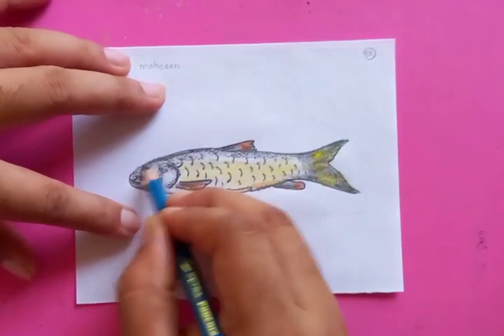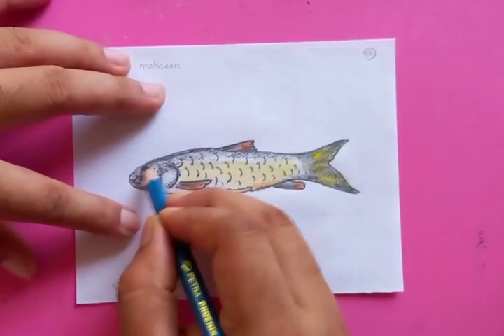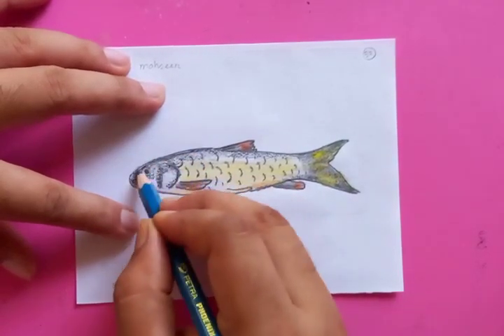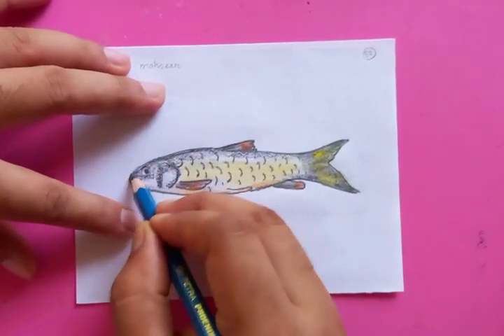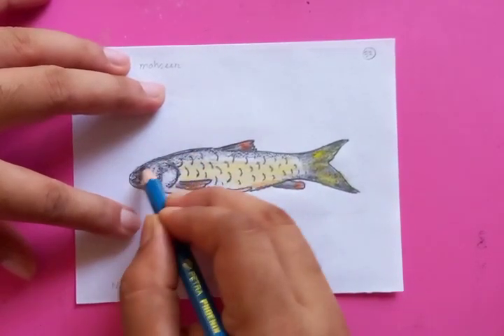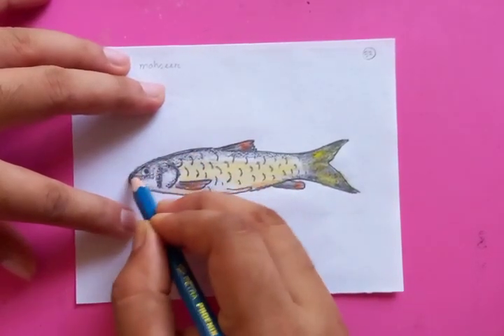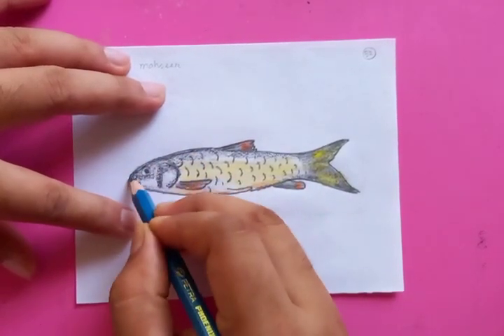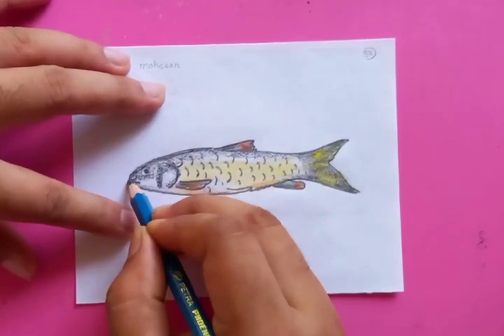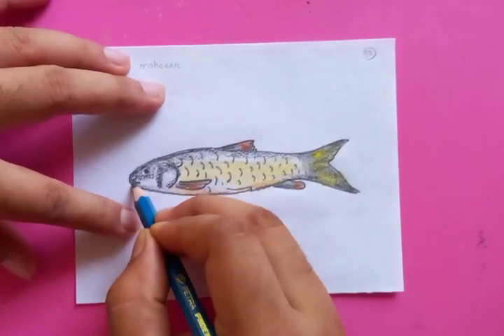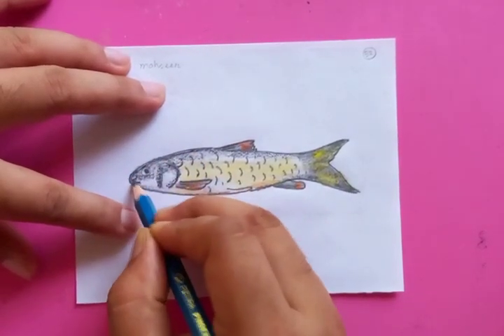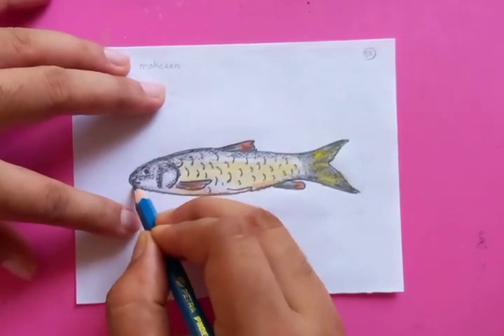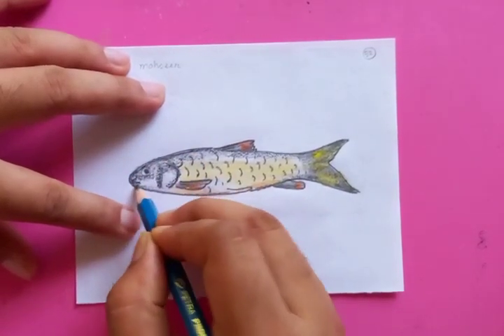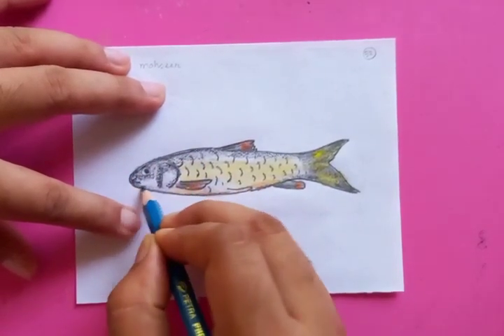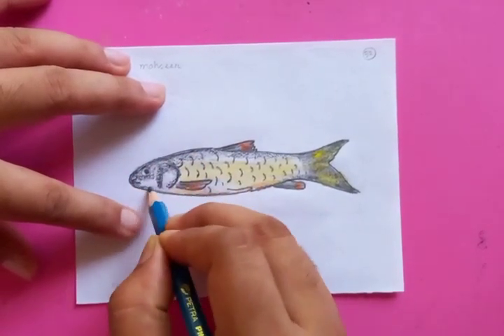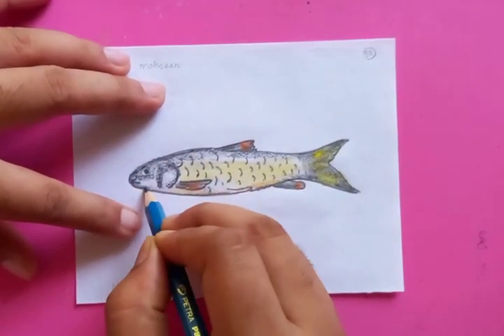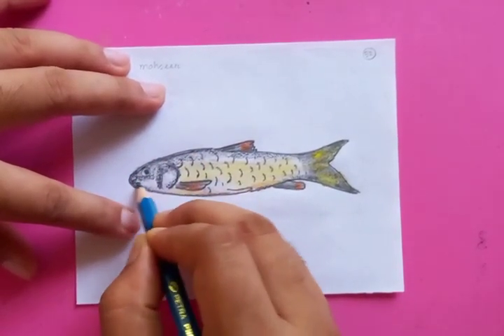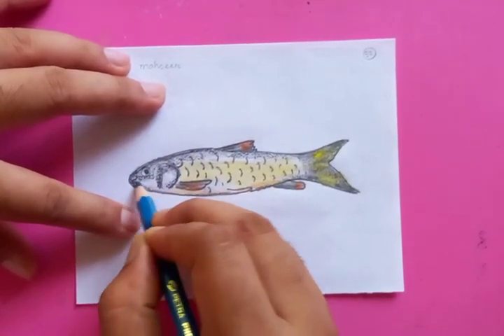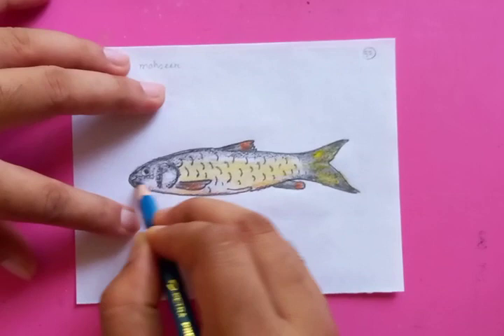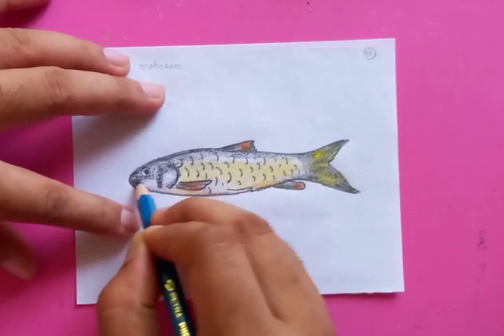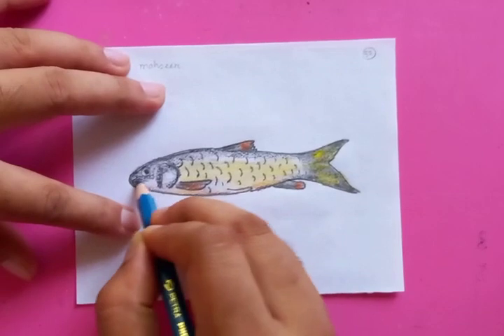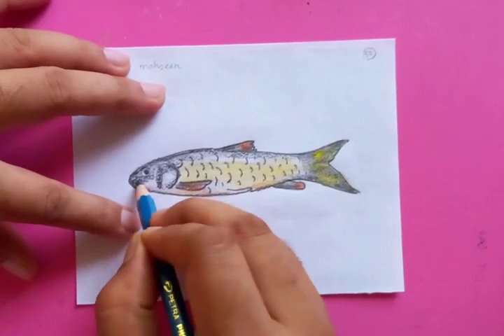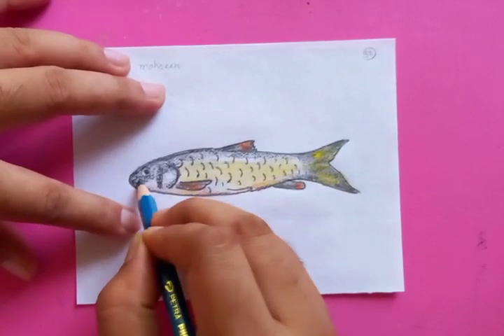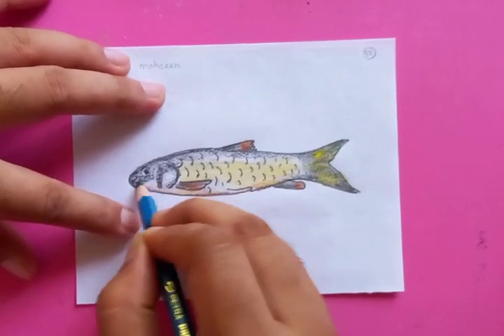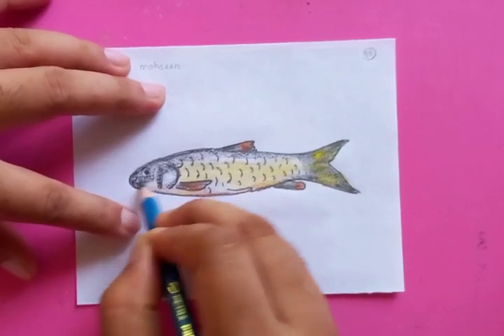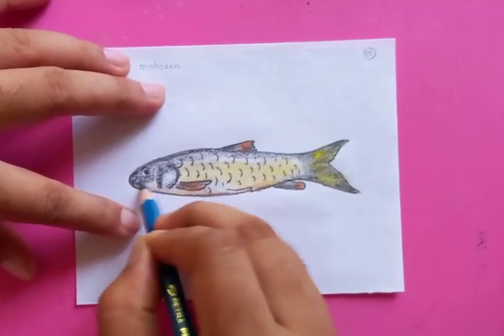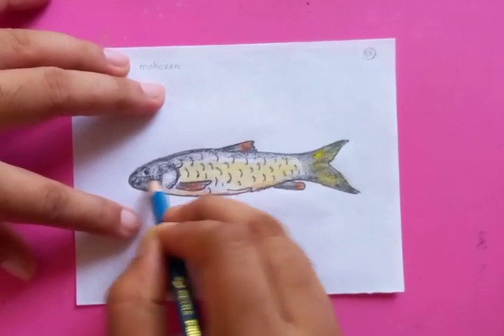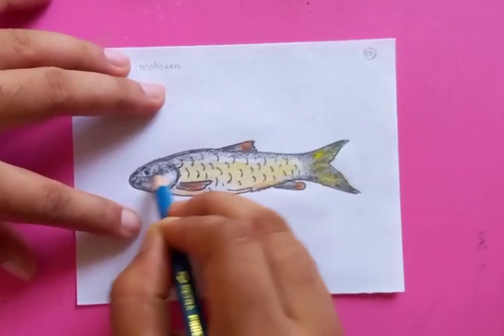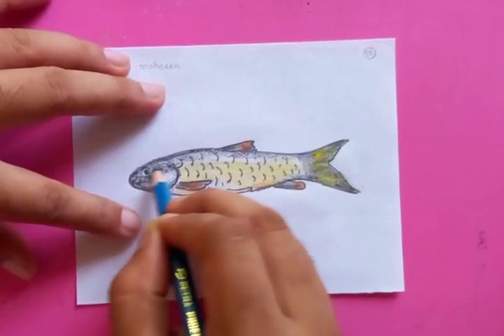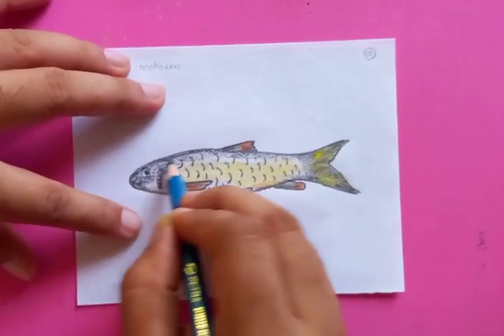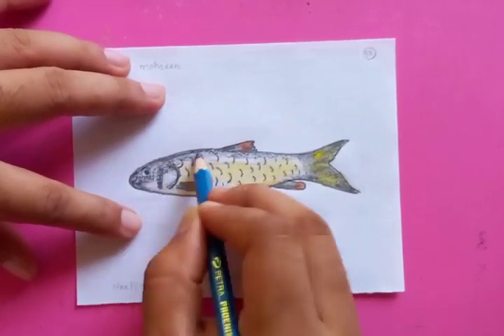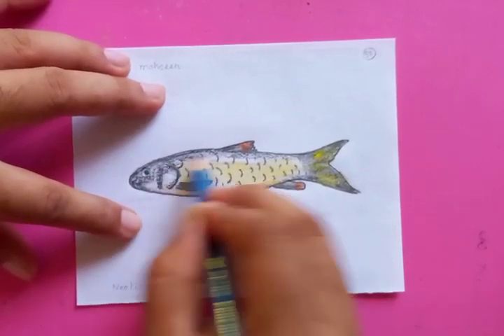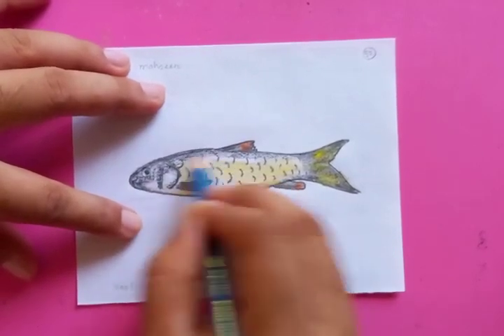The color and the dark shade is almost making the fish look like a real one.